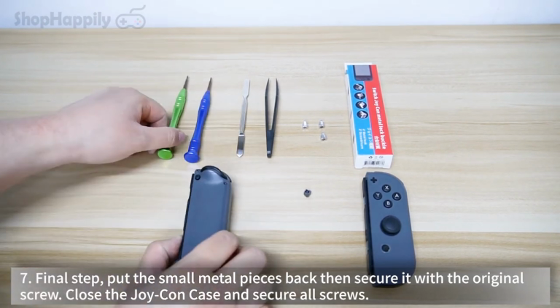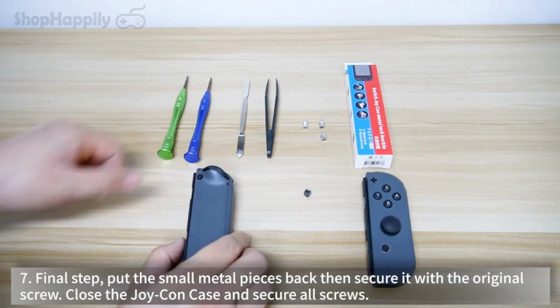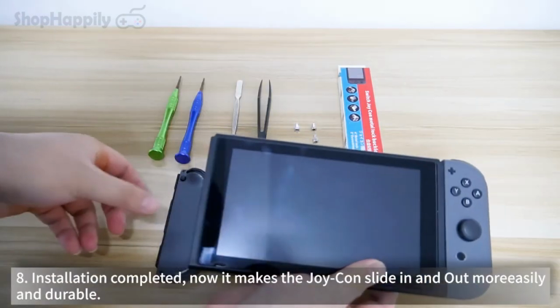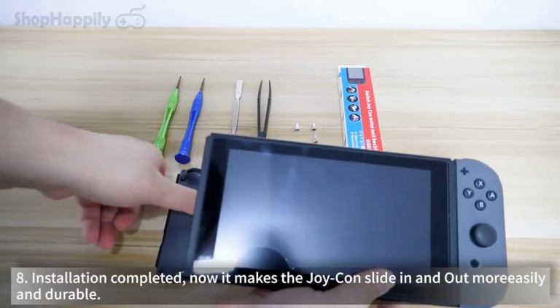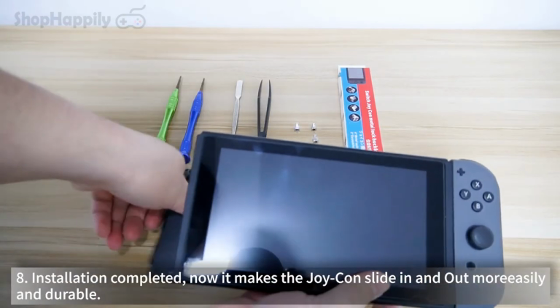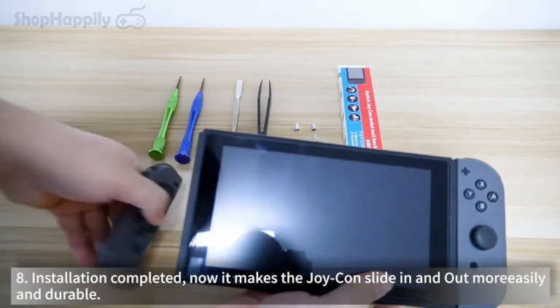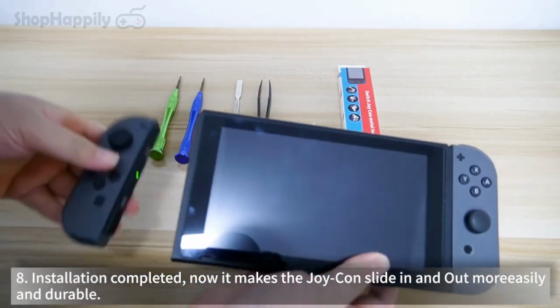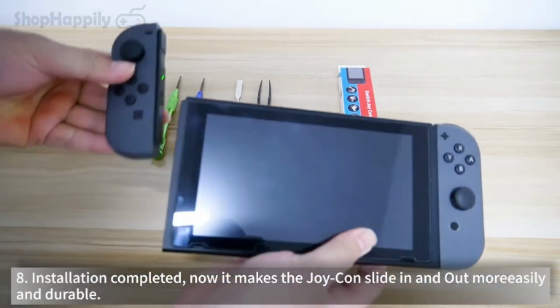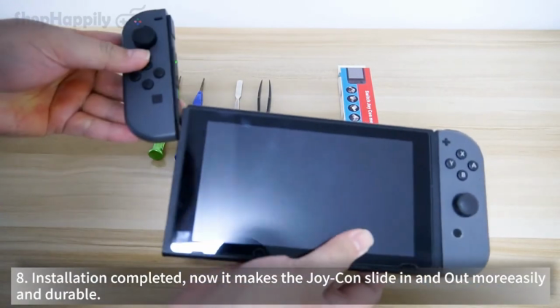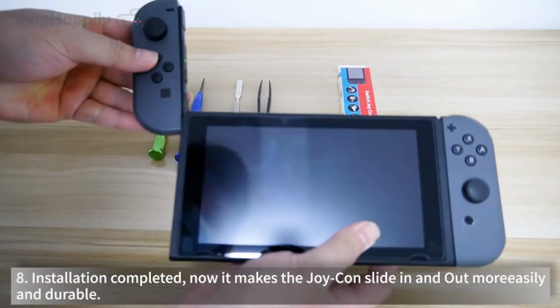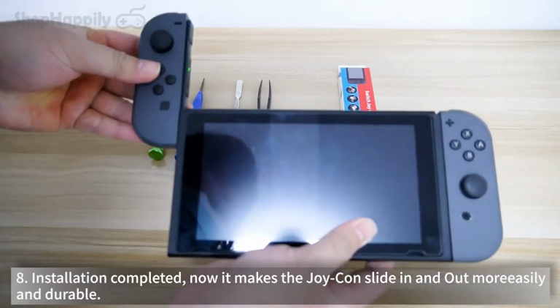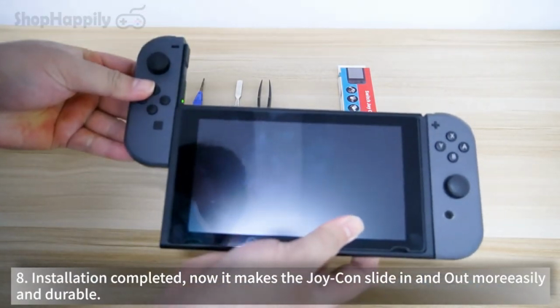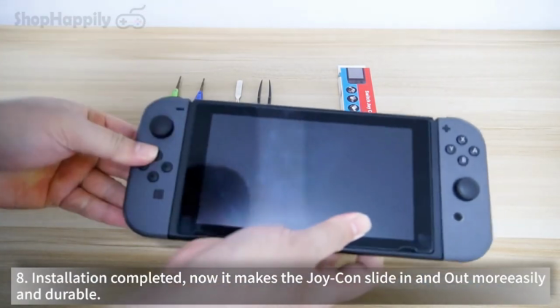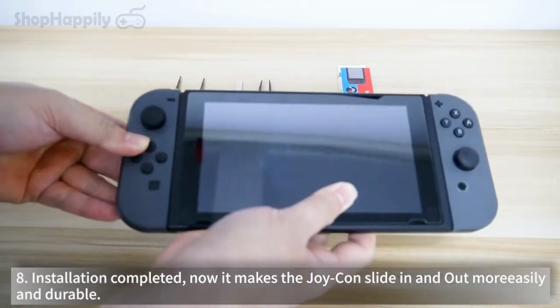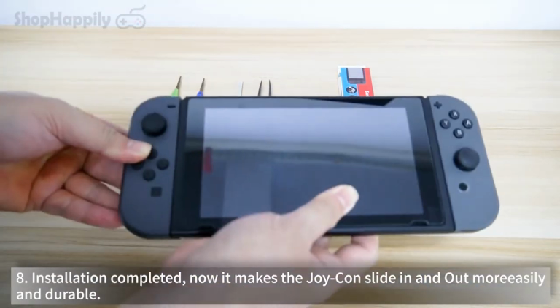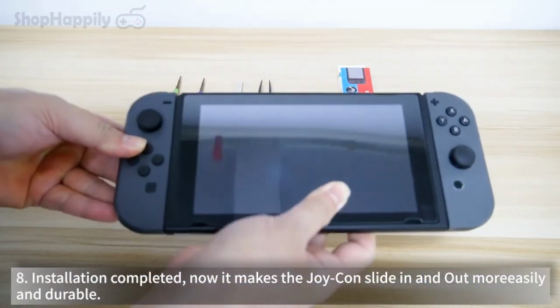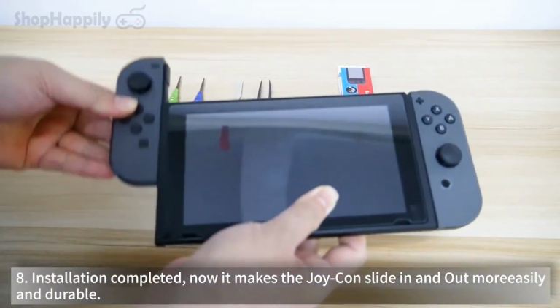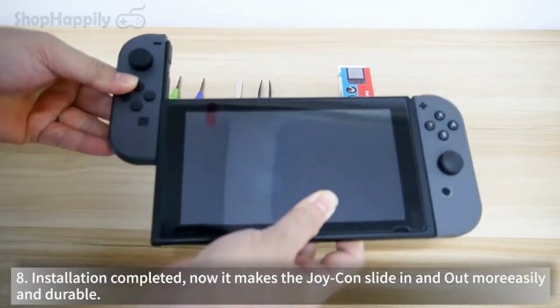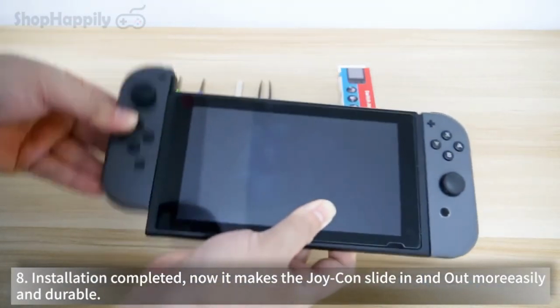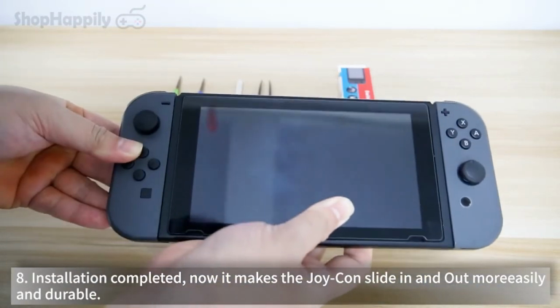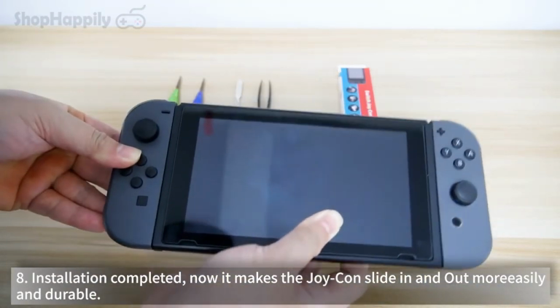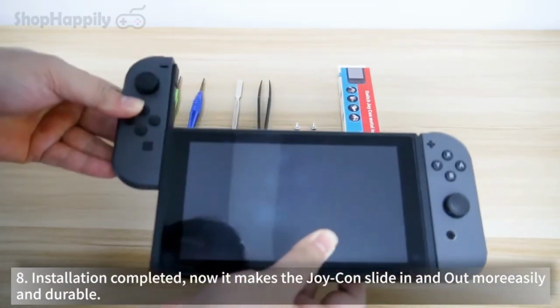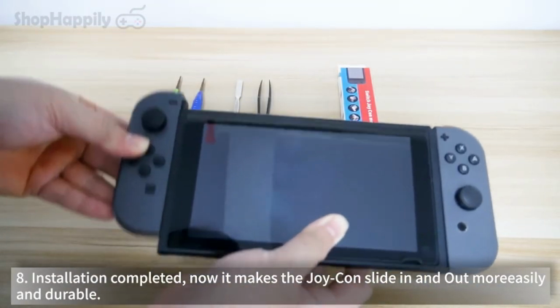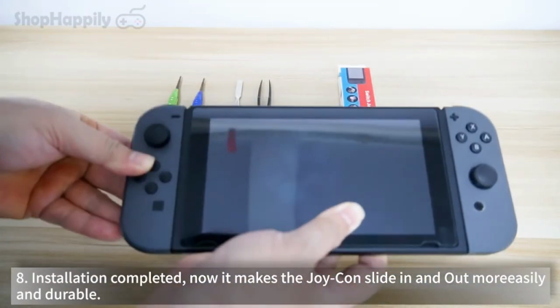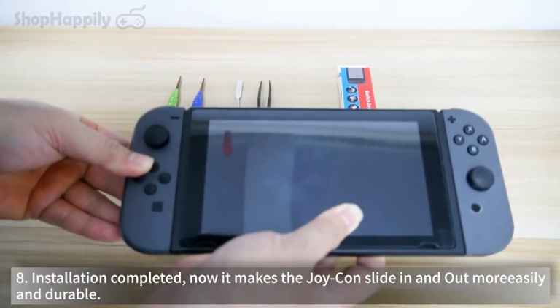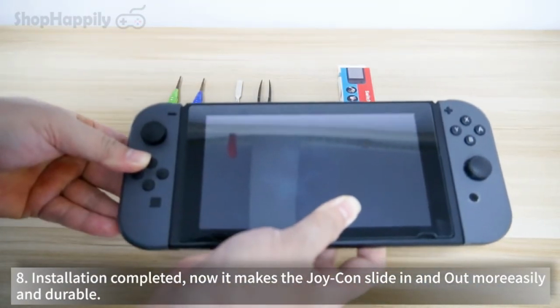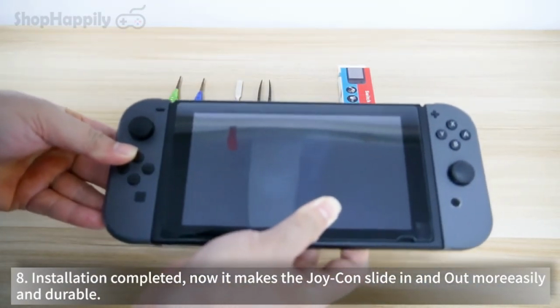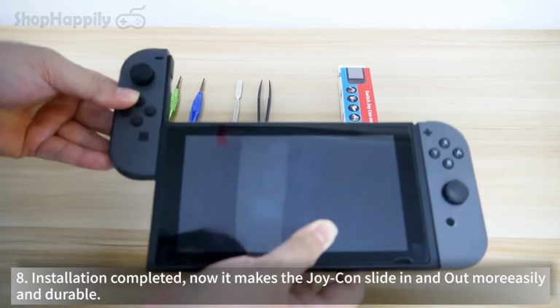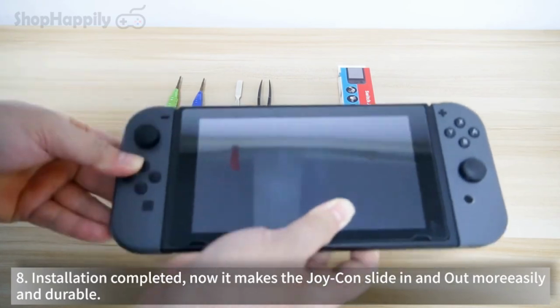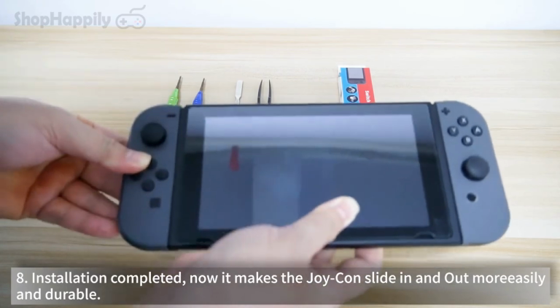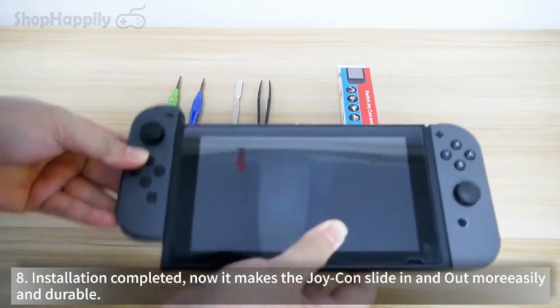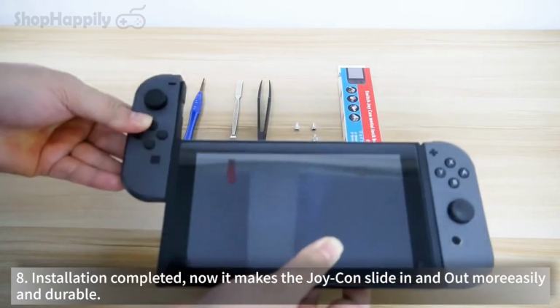Installation completed. Now it makes the Joy-Con slide in and out more easily and is more durable.